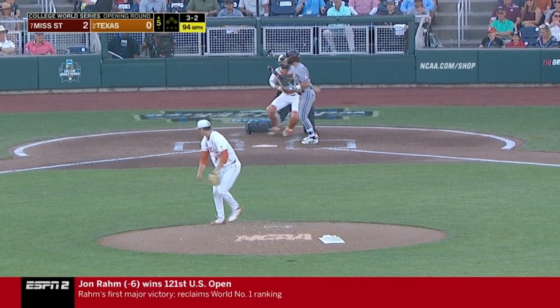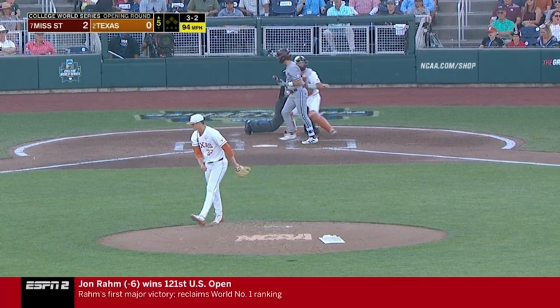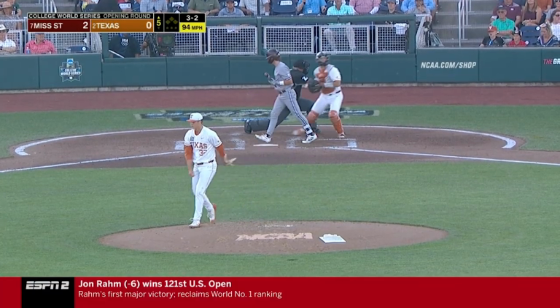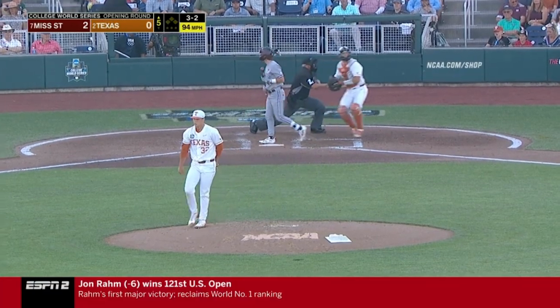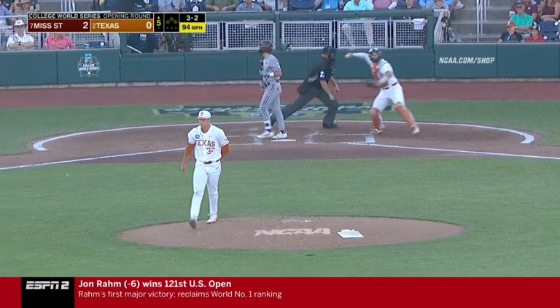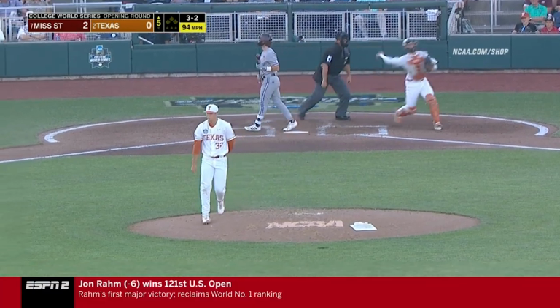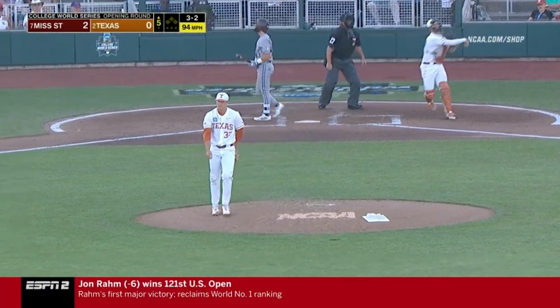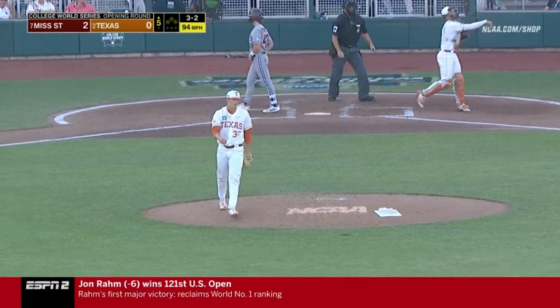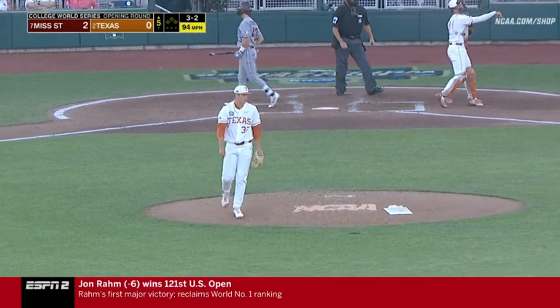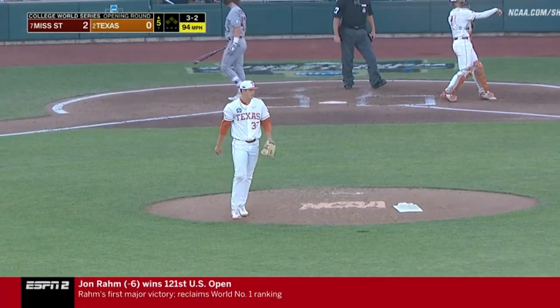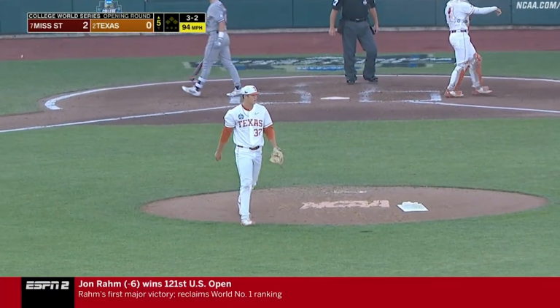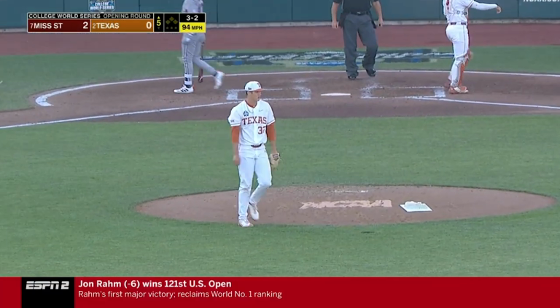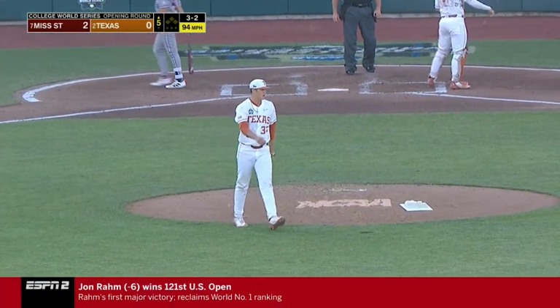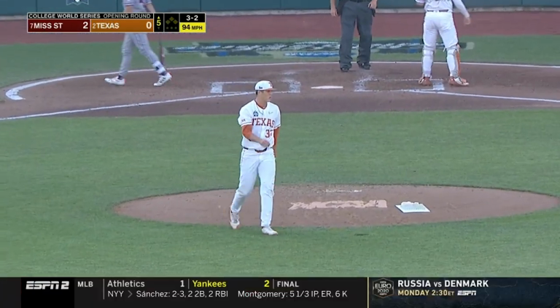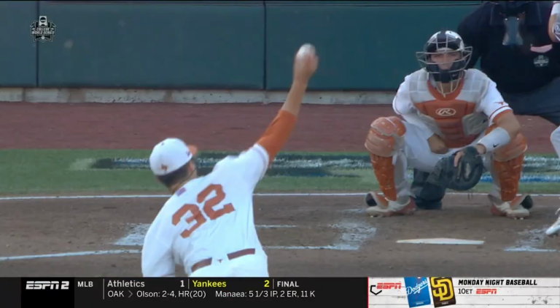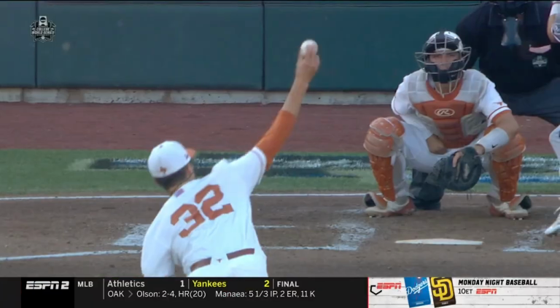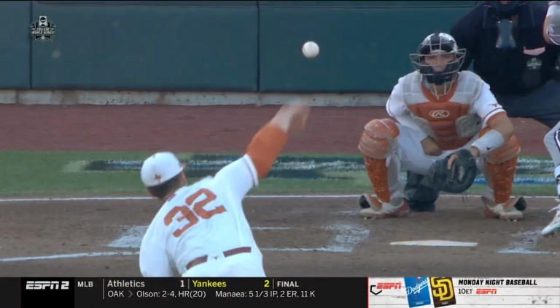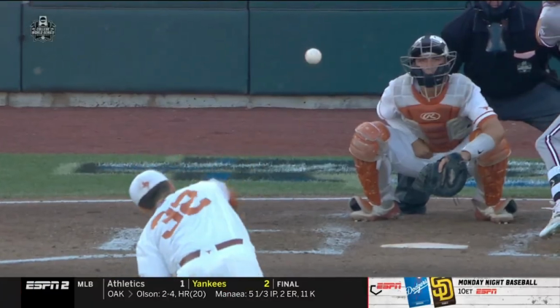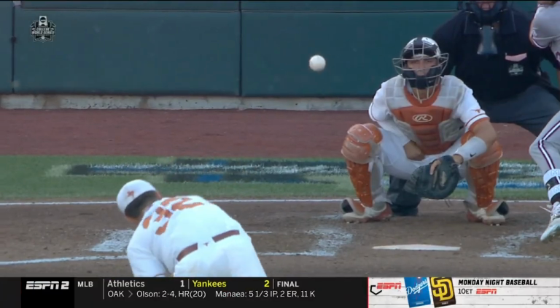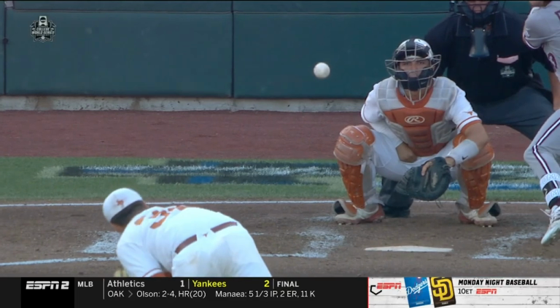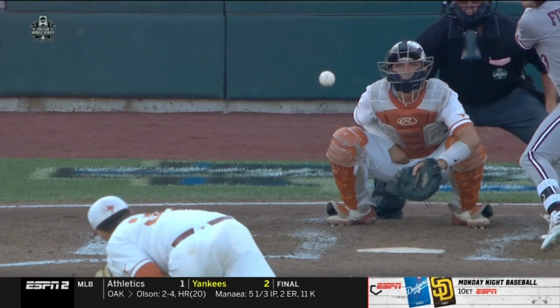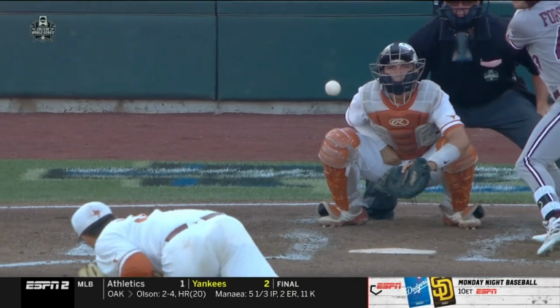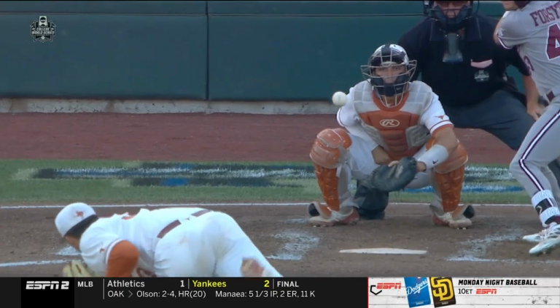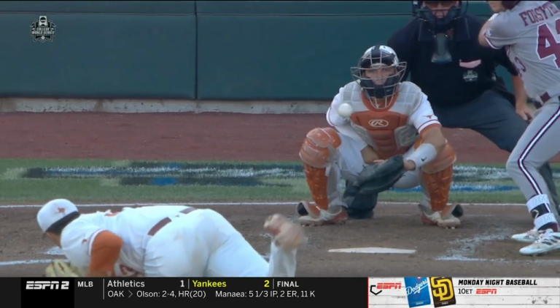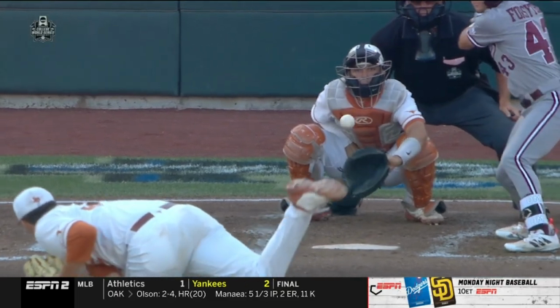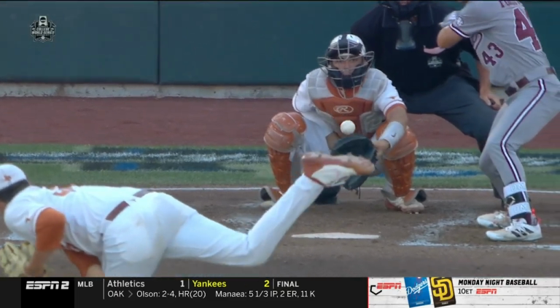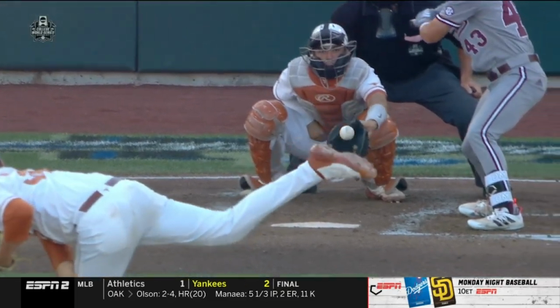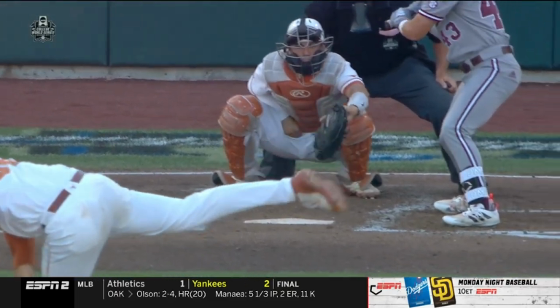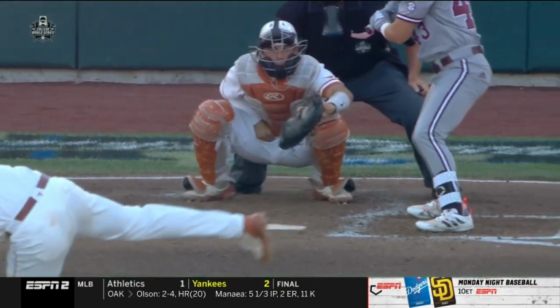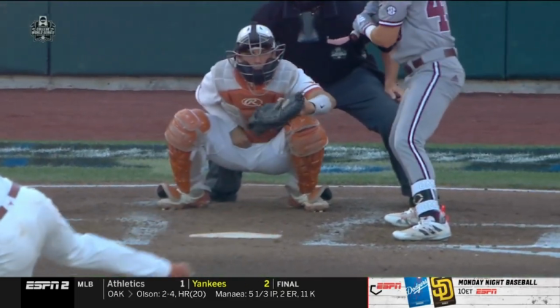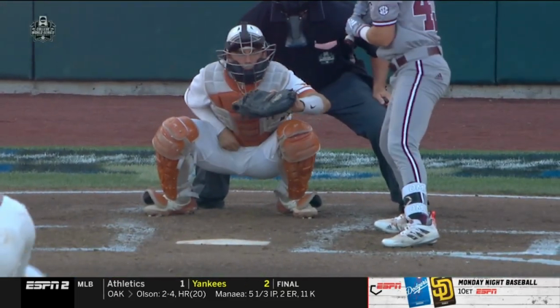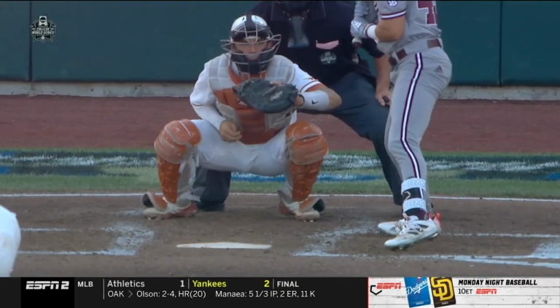He came back from 3-0 and punched out Lane Forsythe — strikeout number seven for Ty Madden.